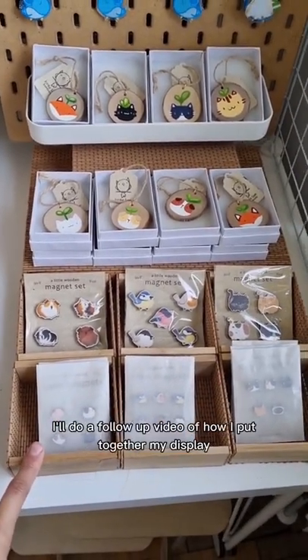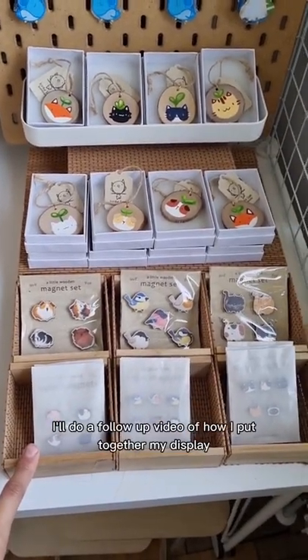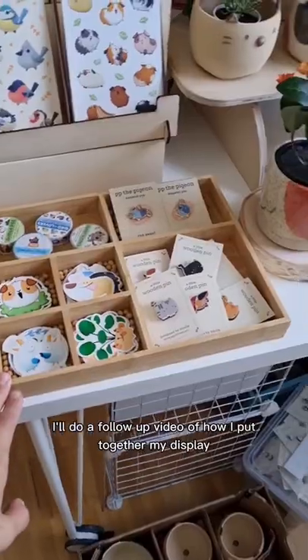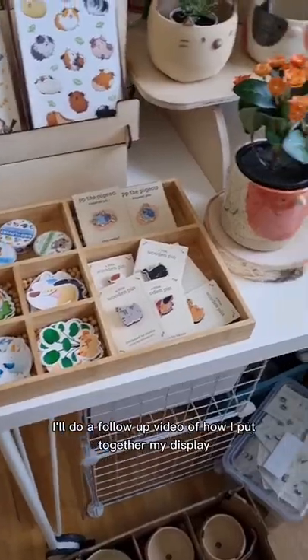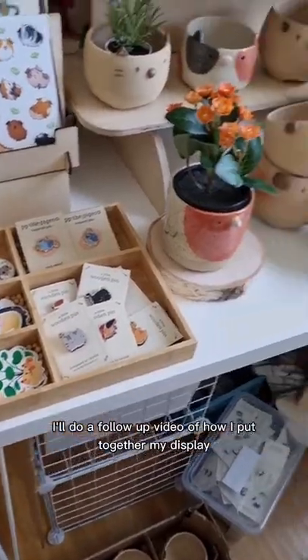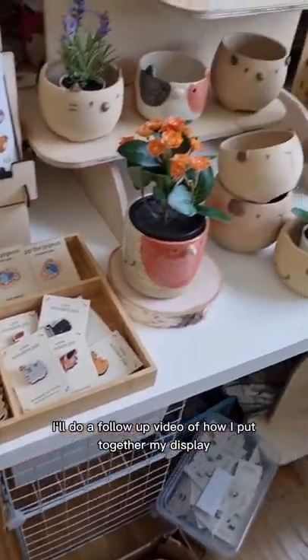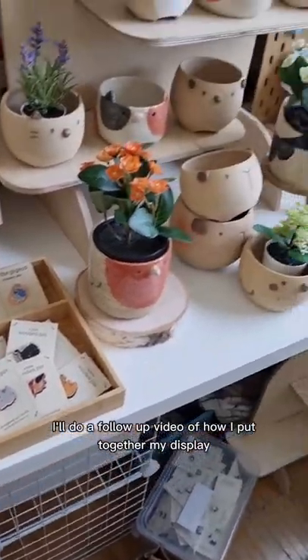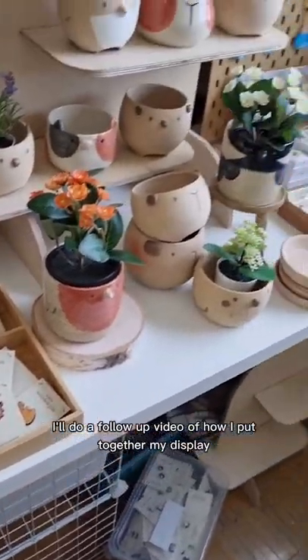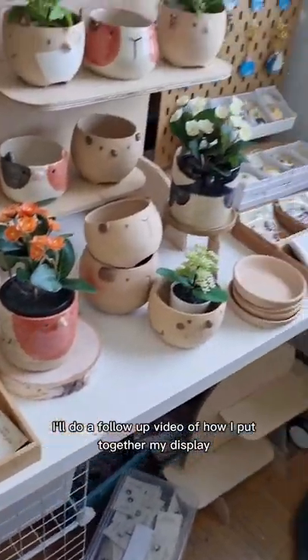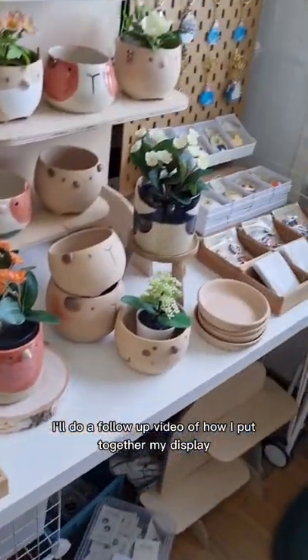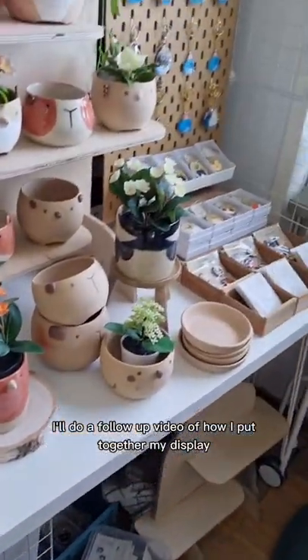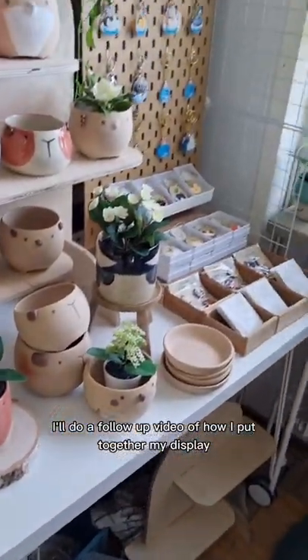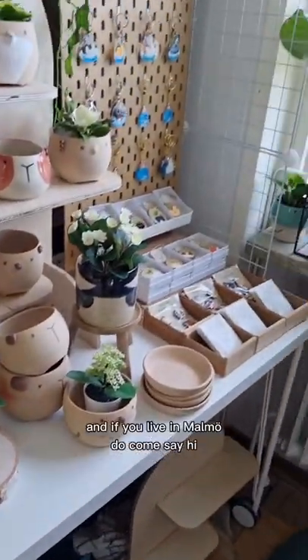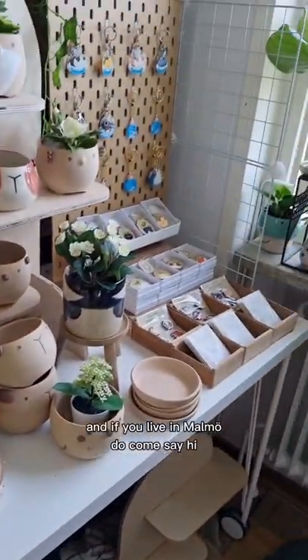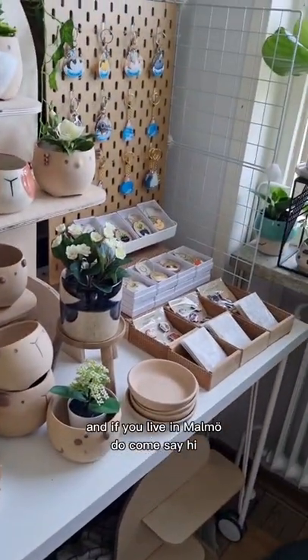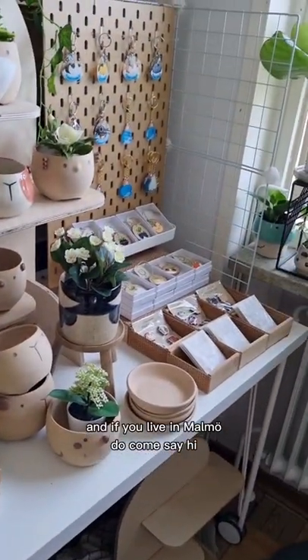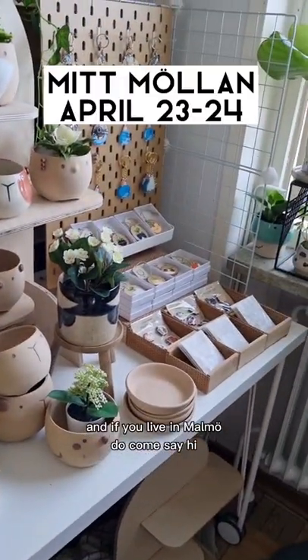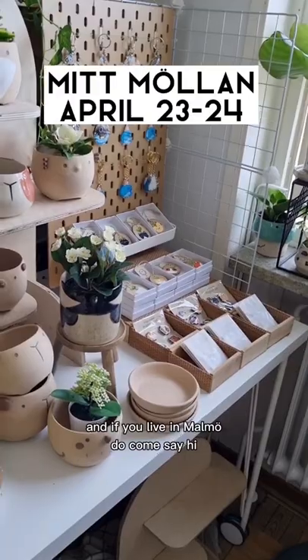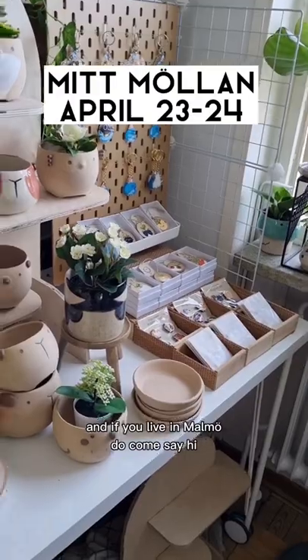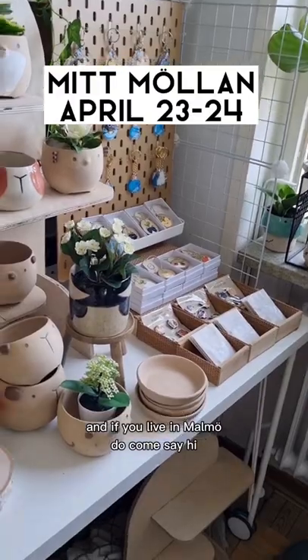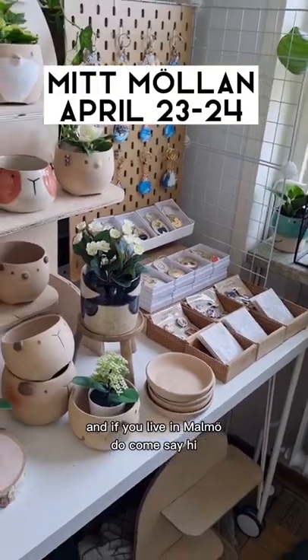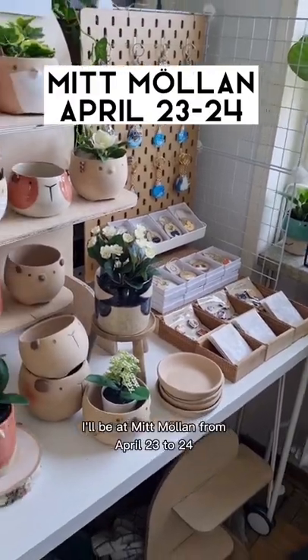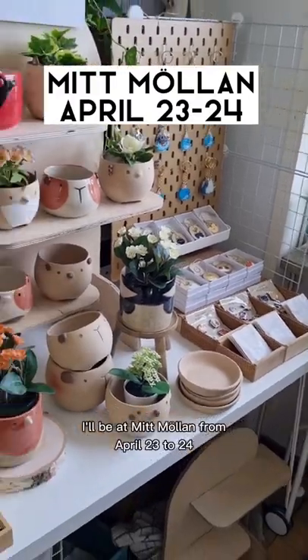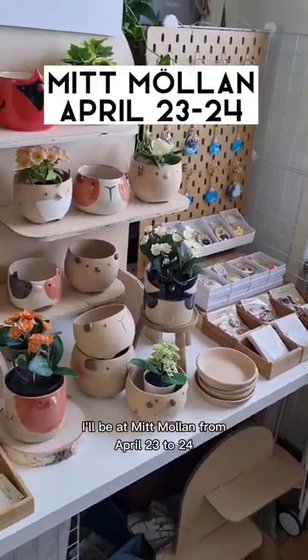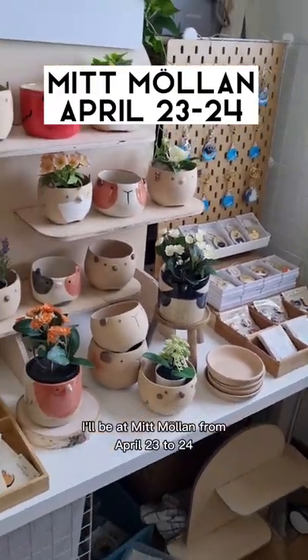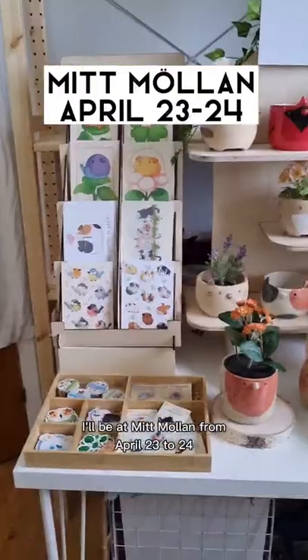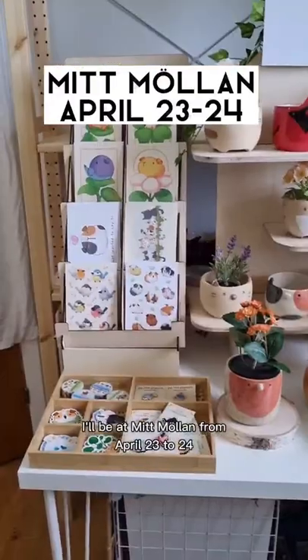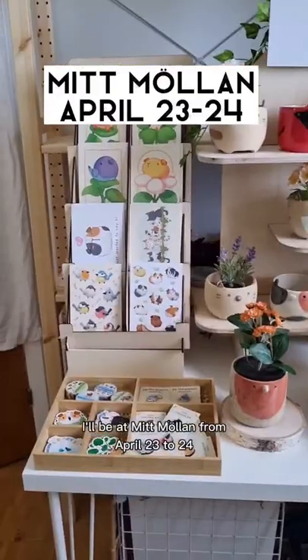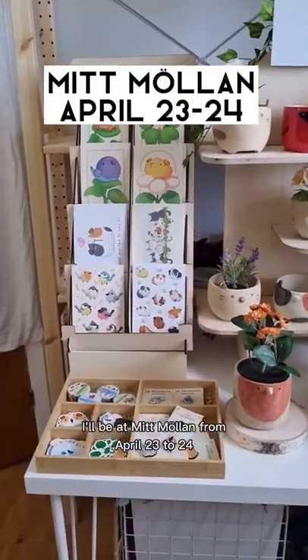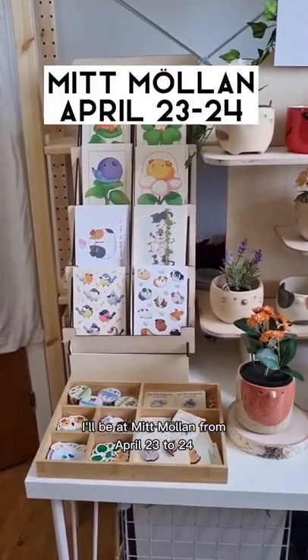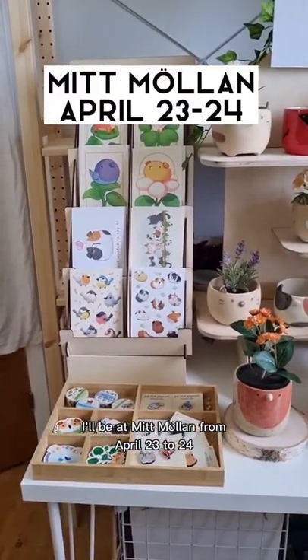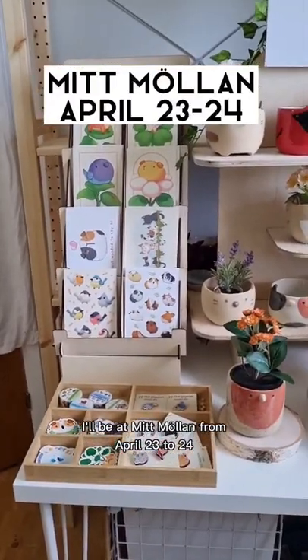I'll do a follow-up video of how I put together my display. And if you live in Malmo, do come say hi — I'll be at Mitt Milan from April 23 to 24.